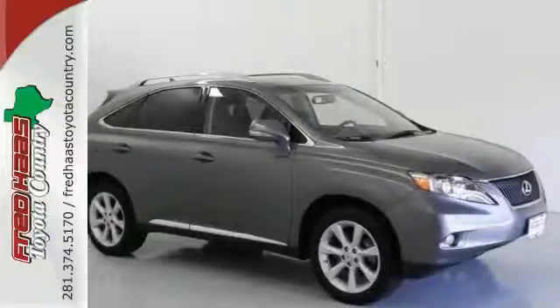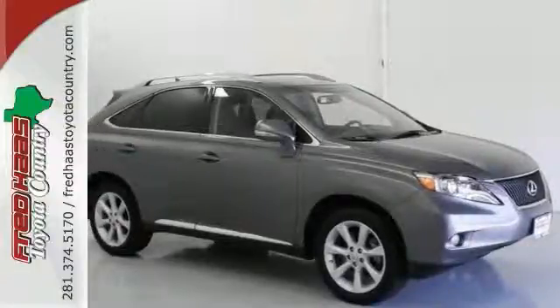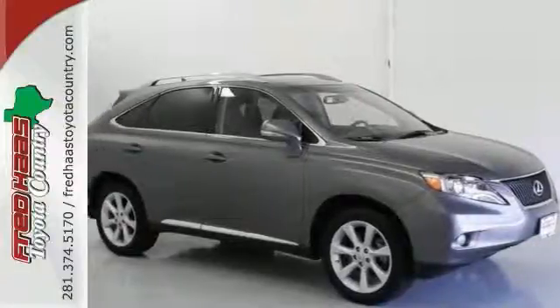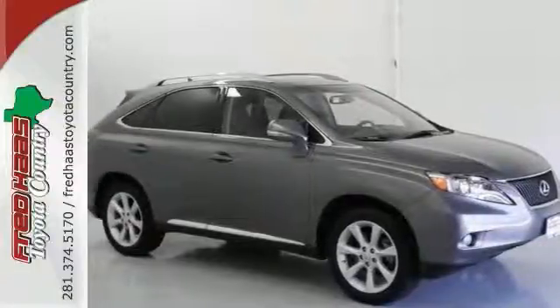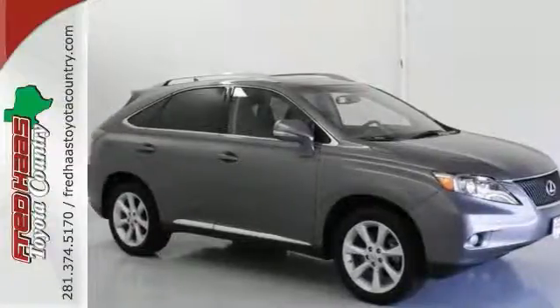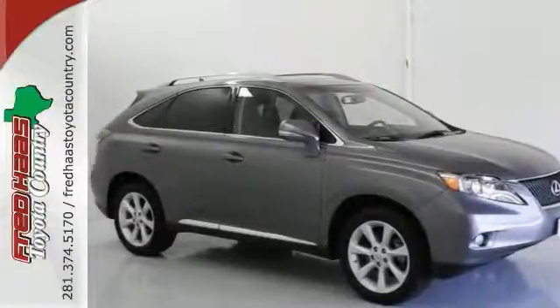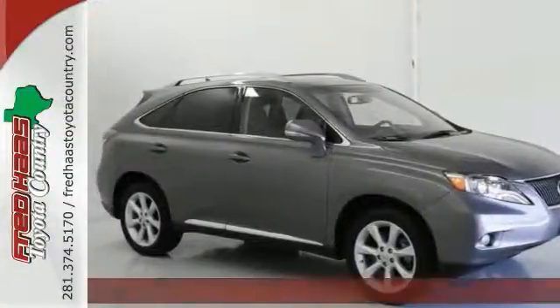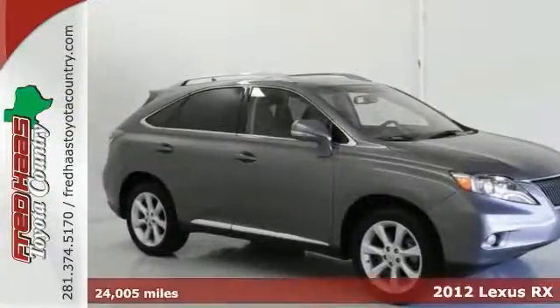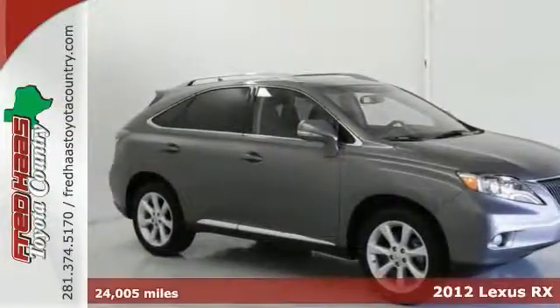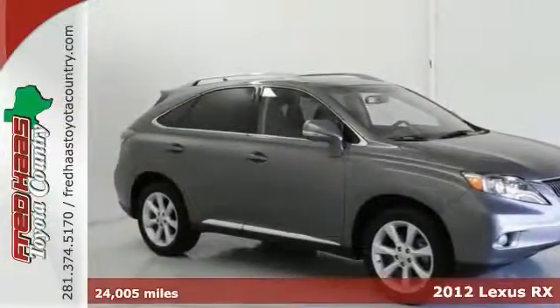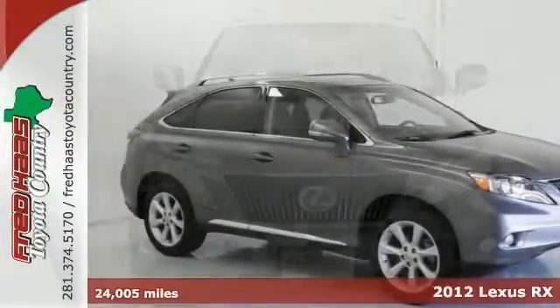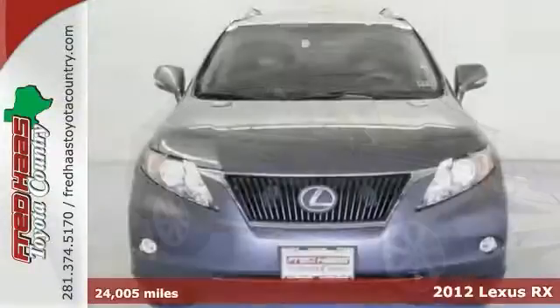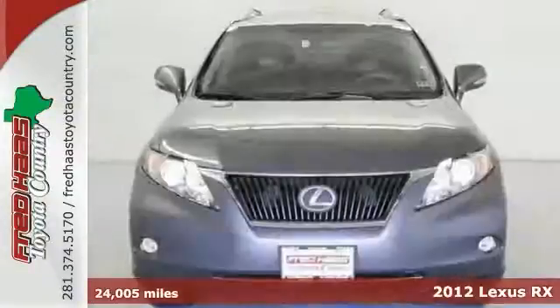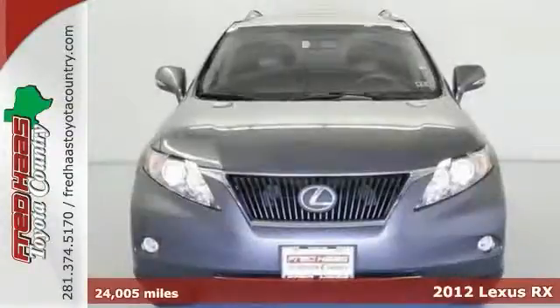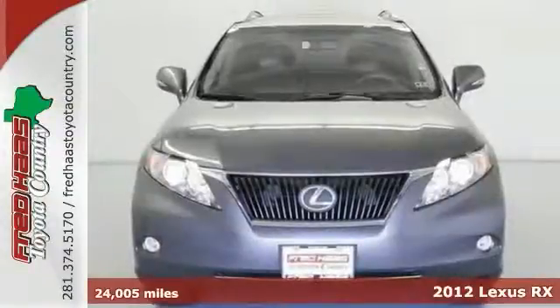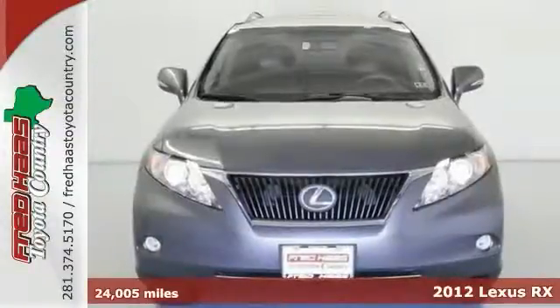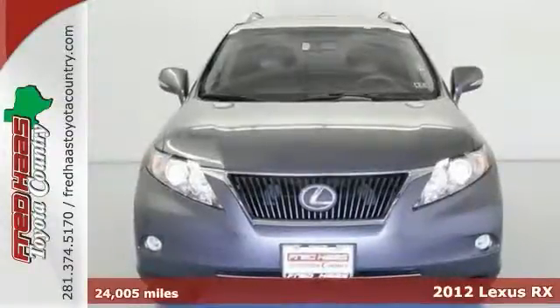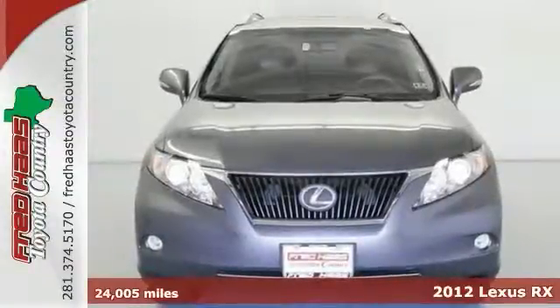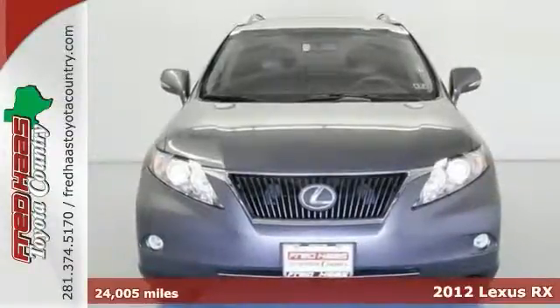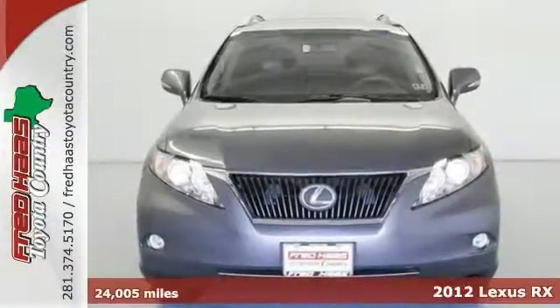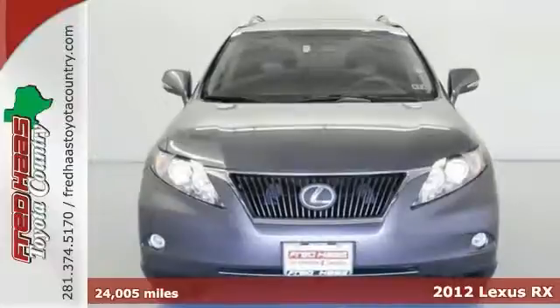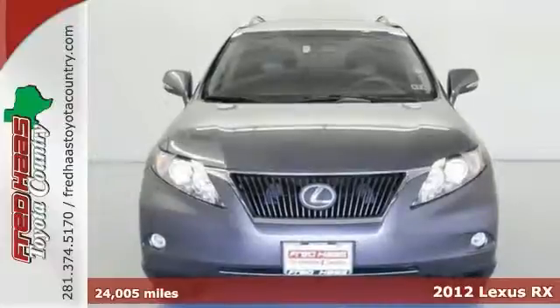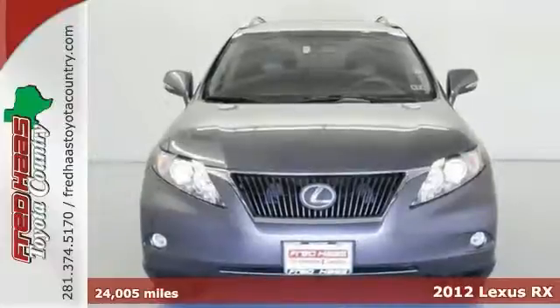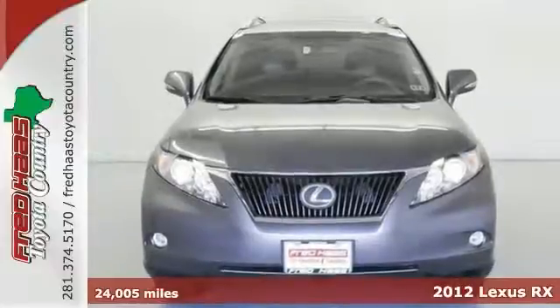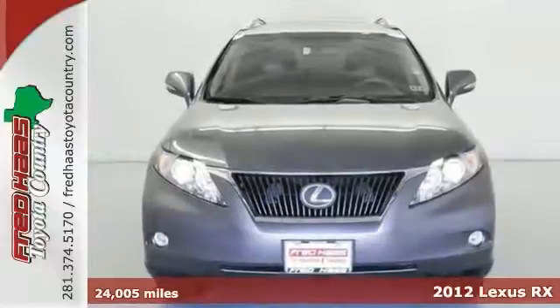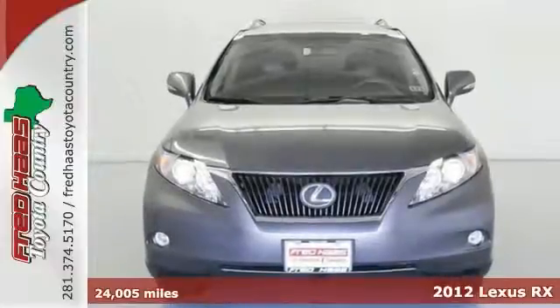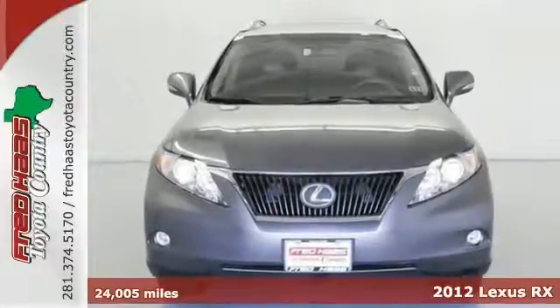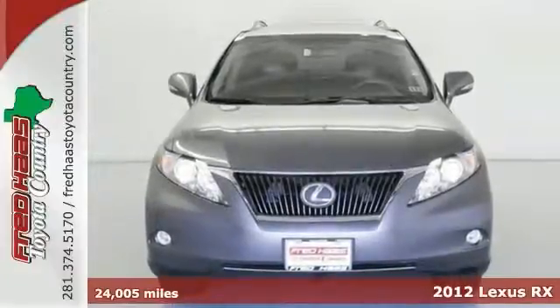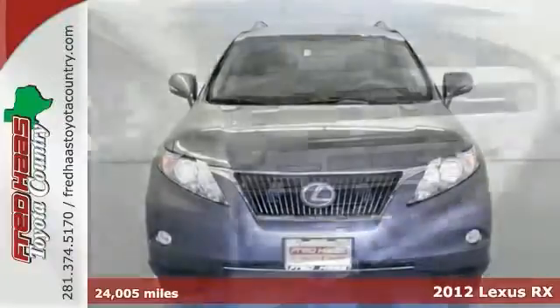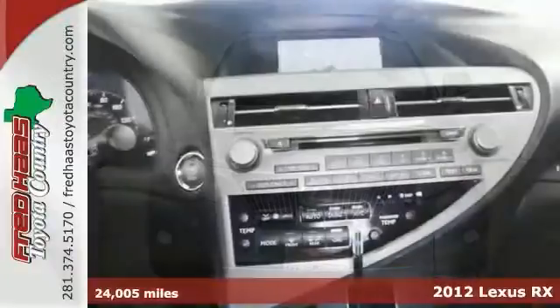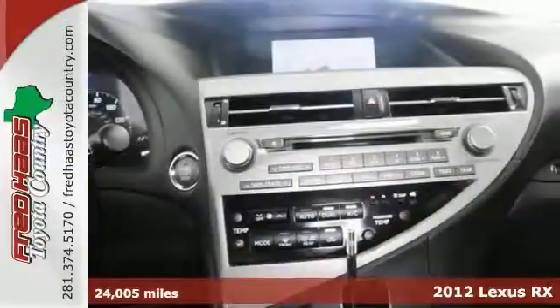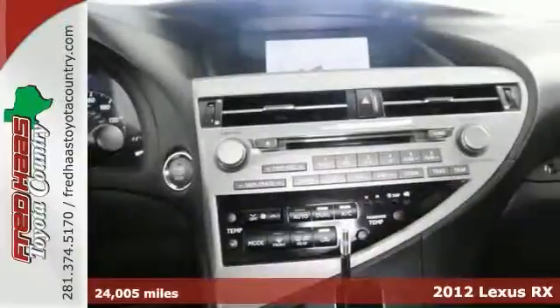Looking for an amazing value on a wonderful one-owner 2012 Lexus RX 350? Well, here it is, and it comes with the clean CarFax.